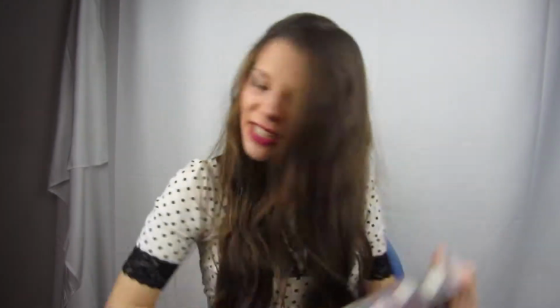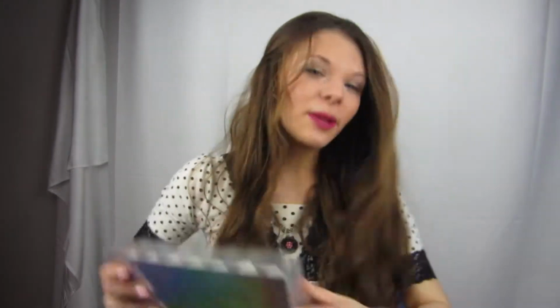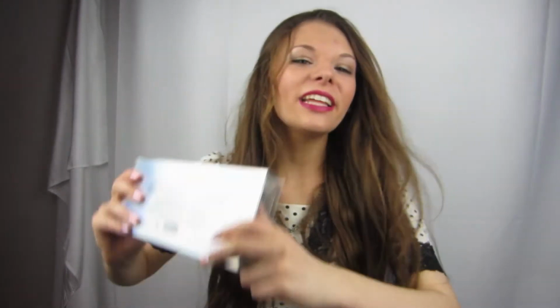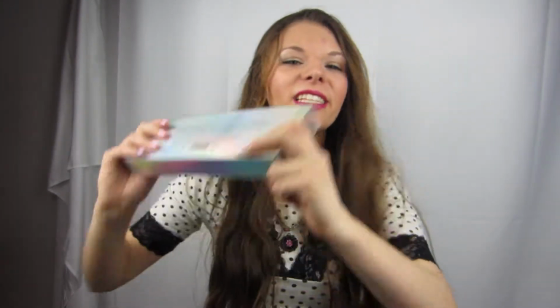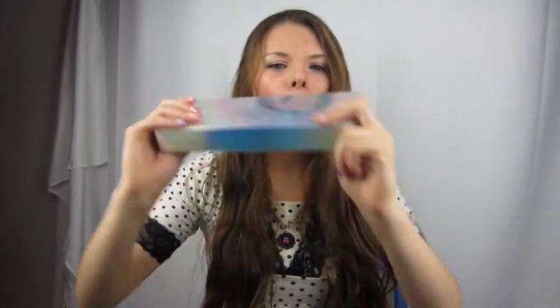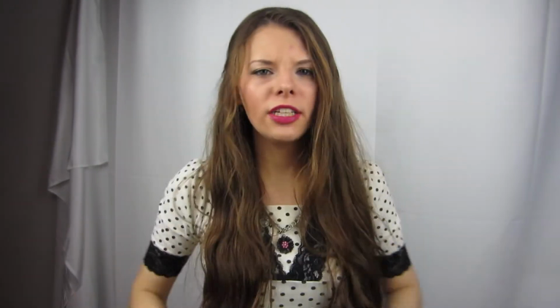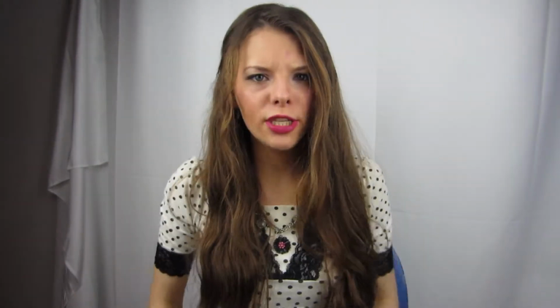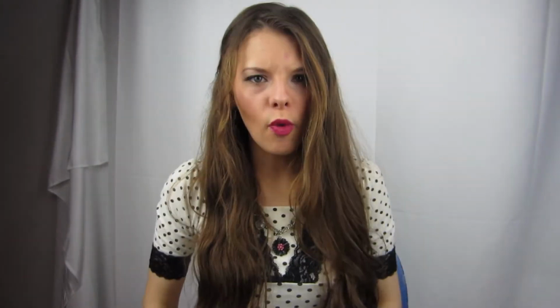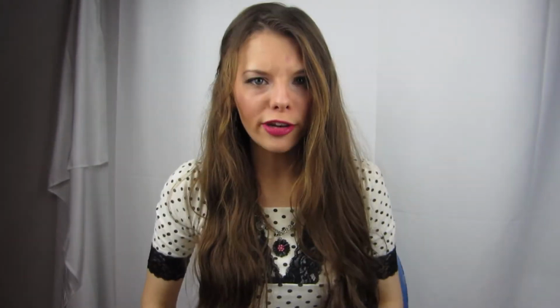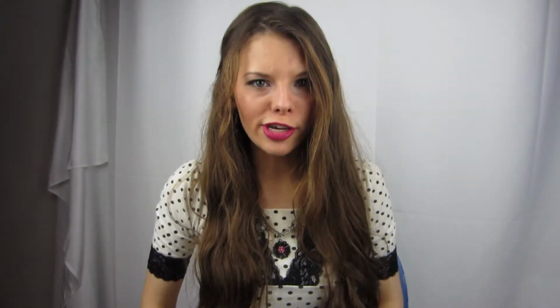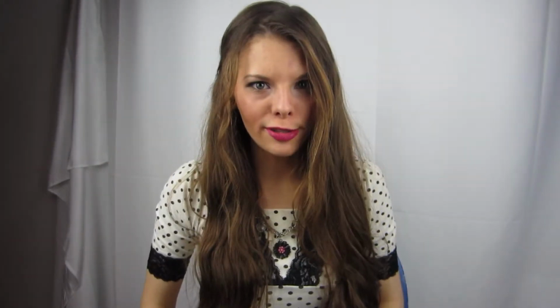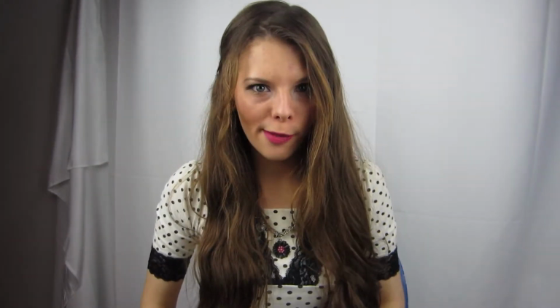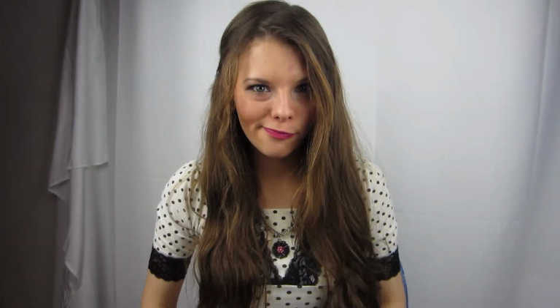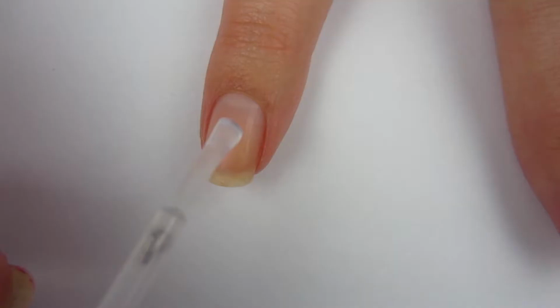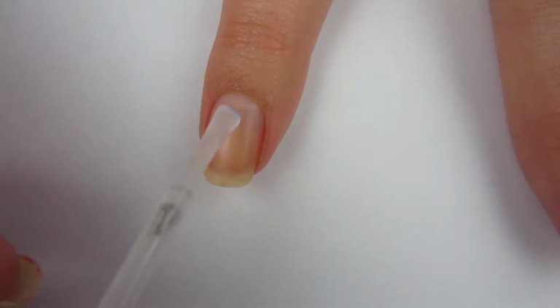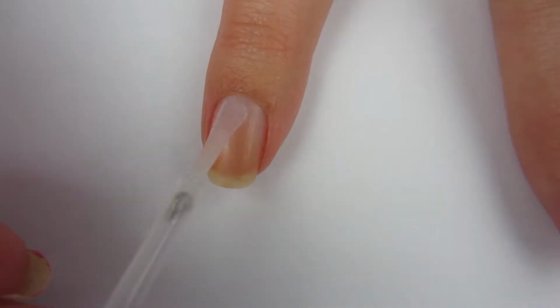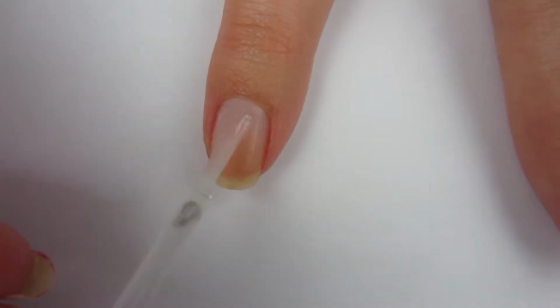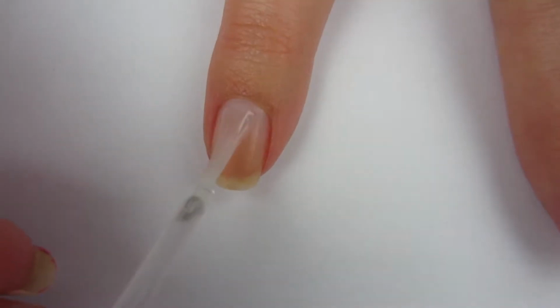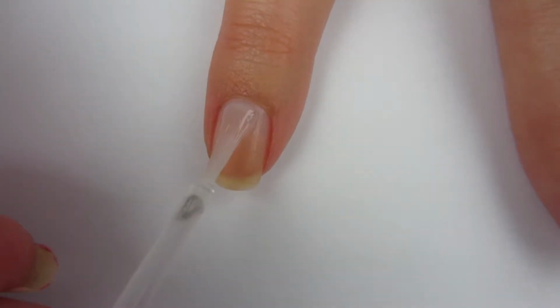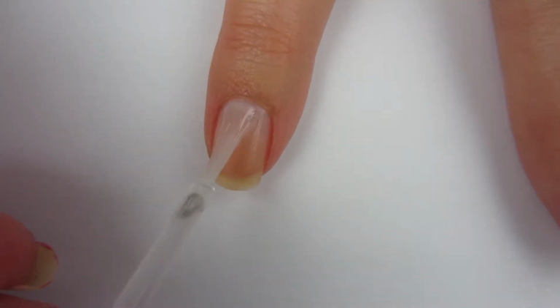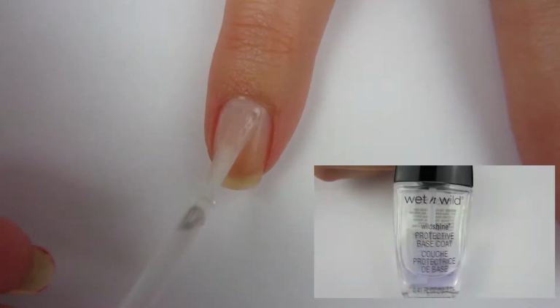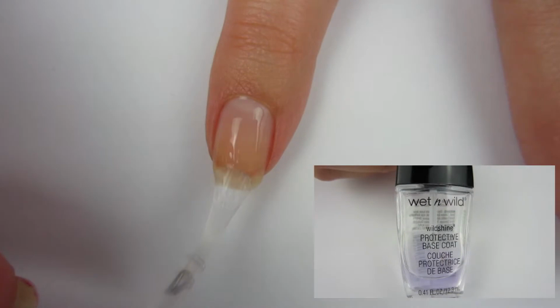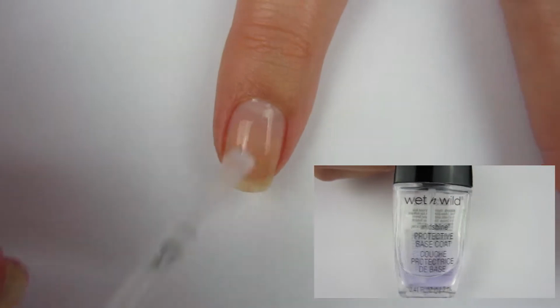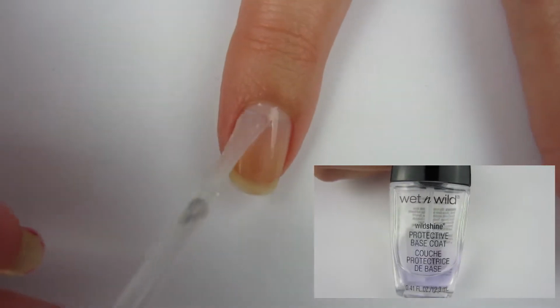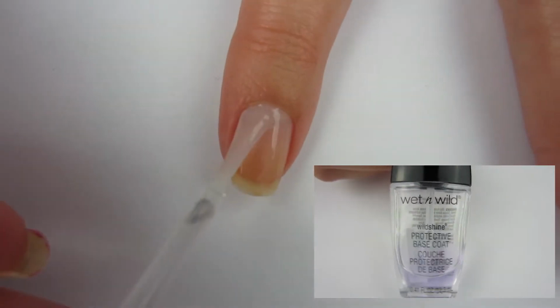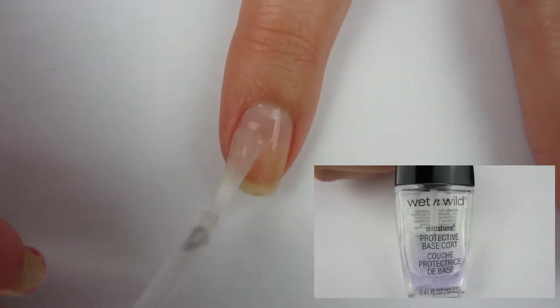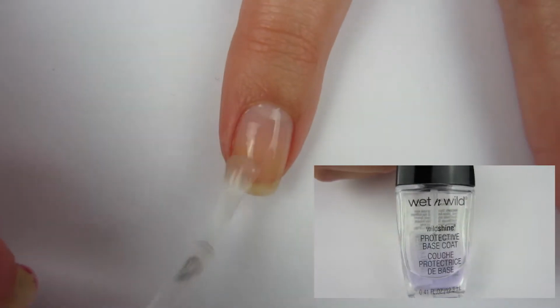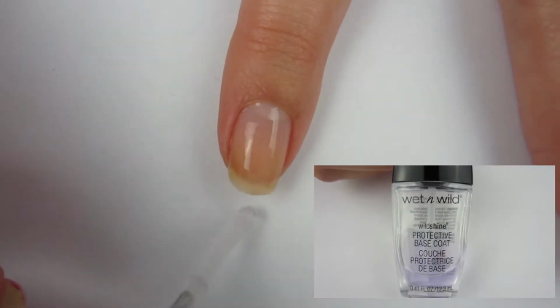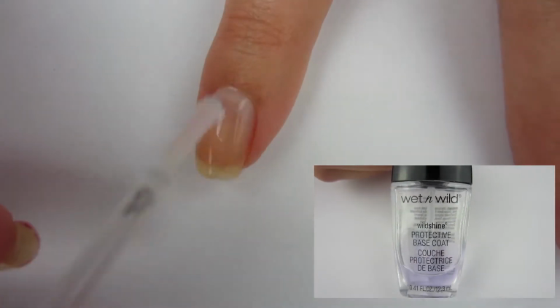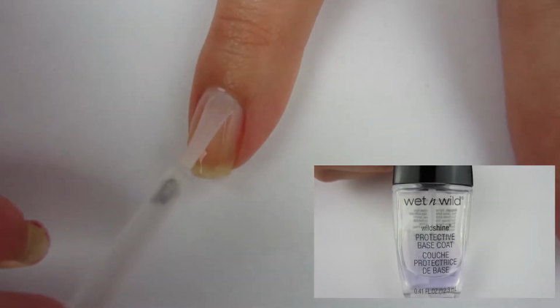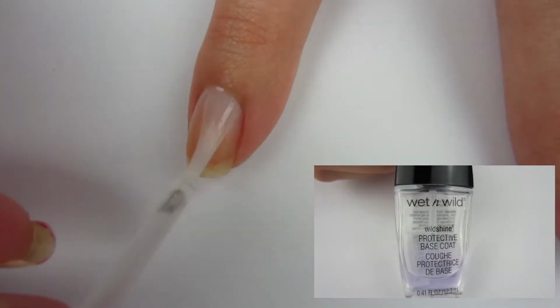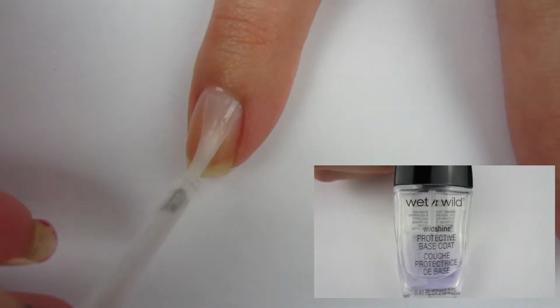So let's go on to the swatches. I'm going to start off by putting a base coat on all my nails to protect them.